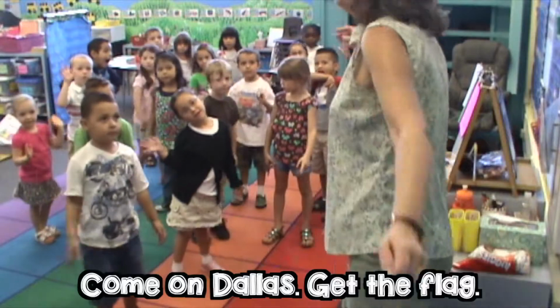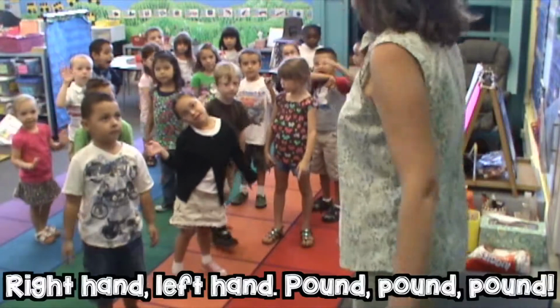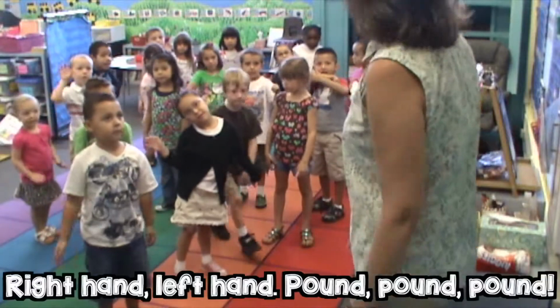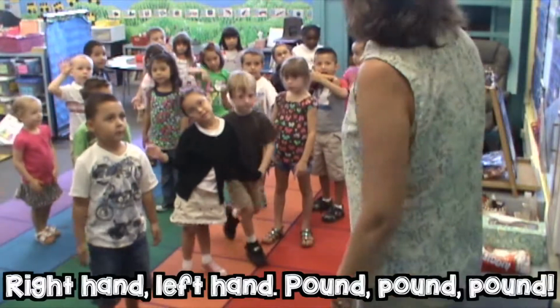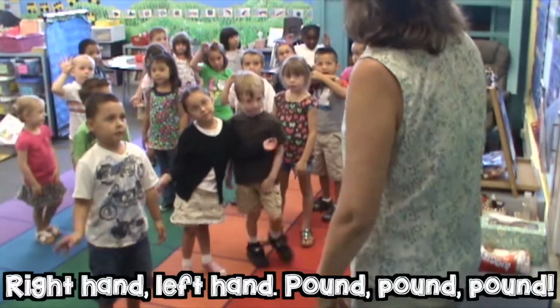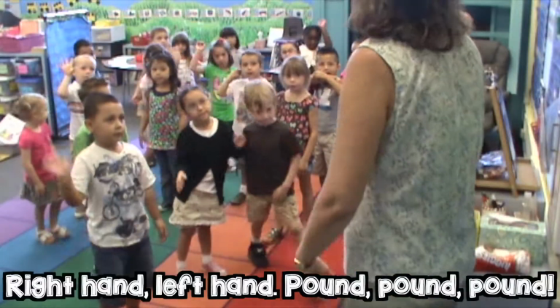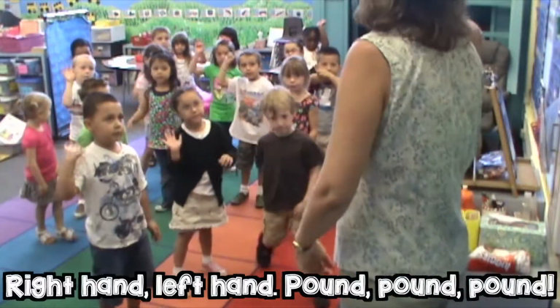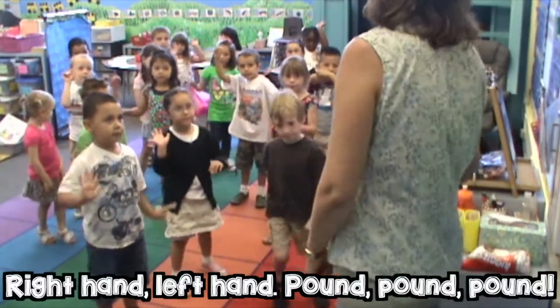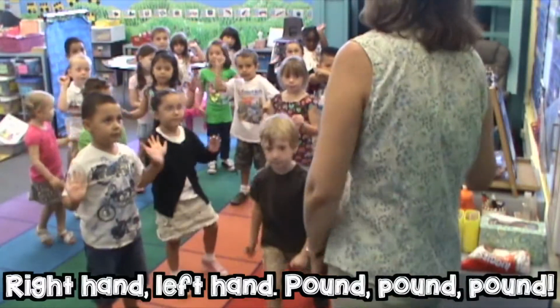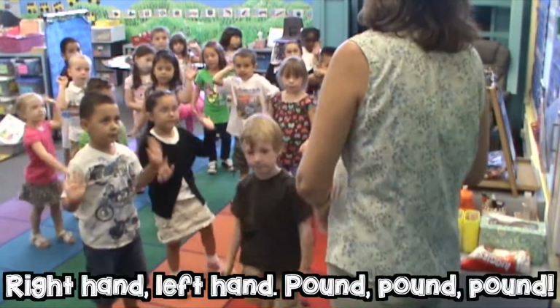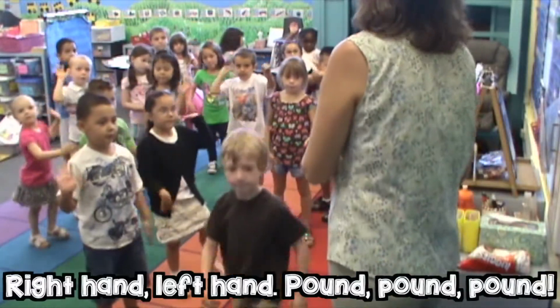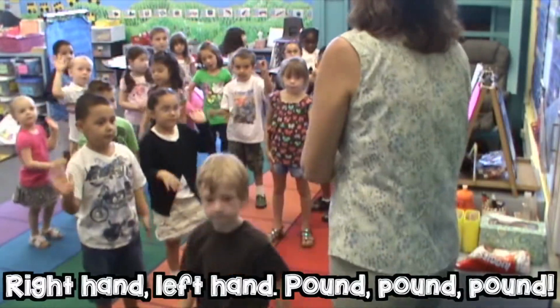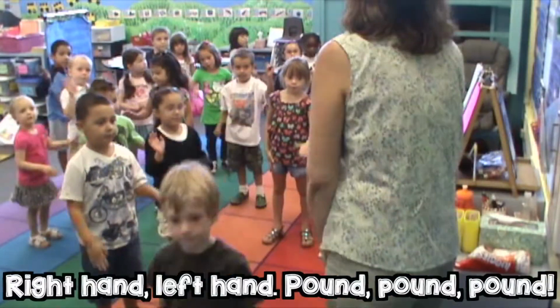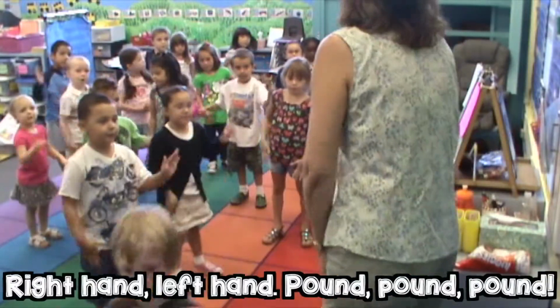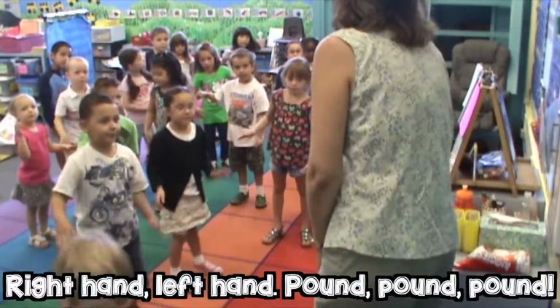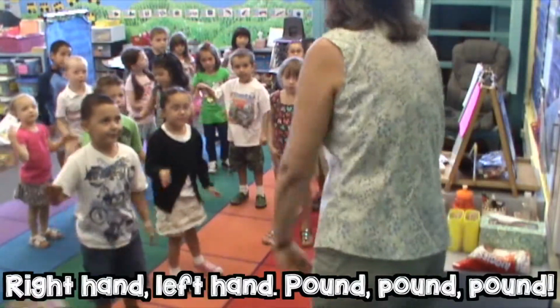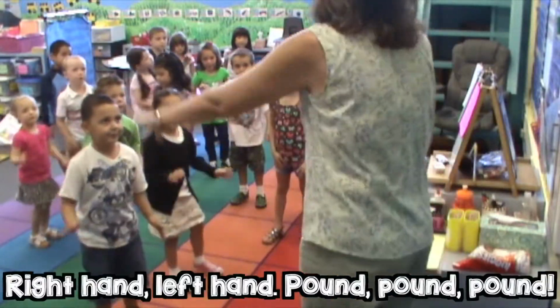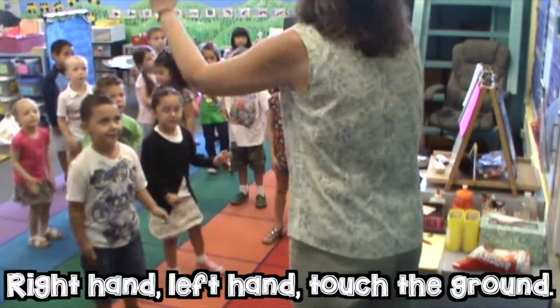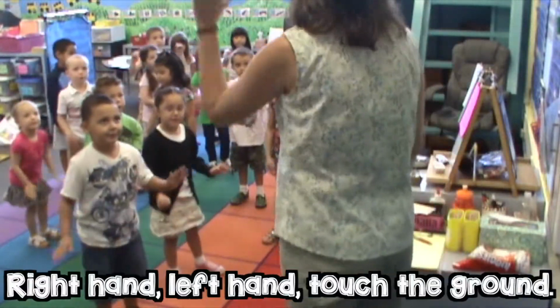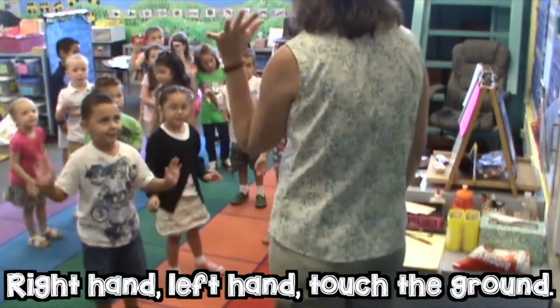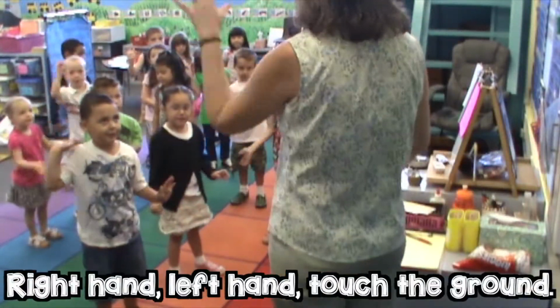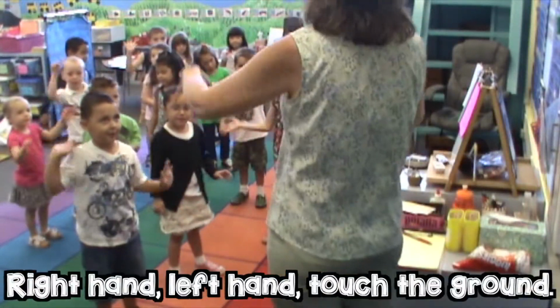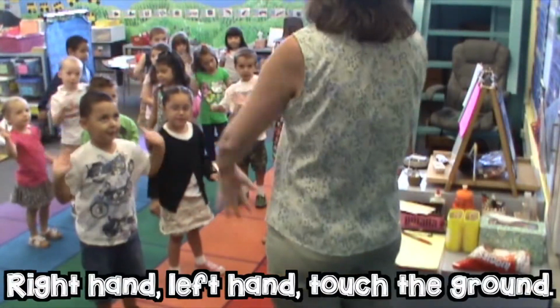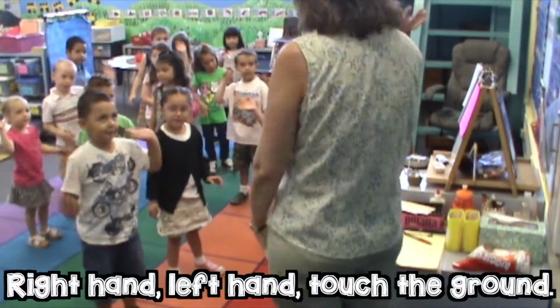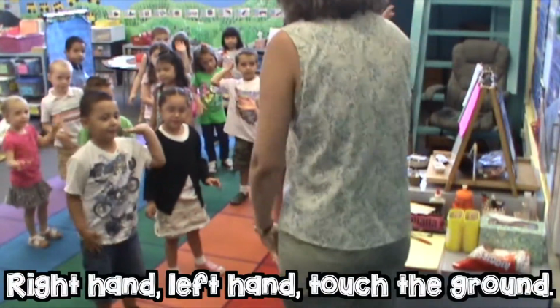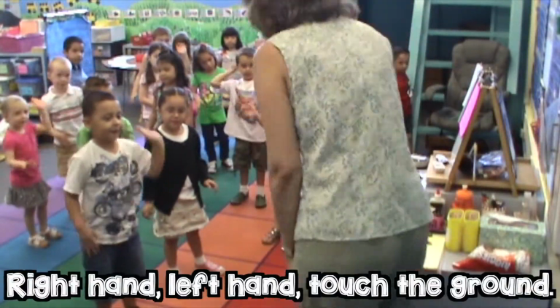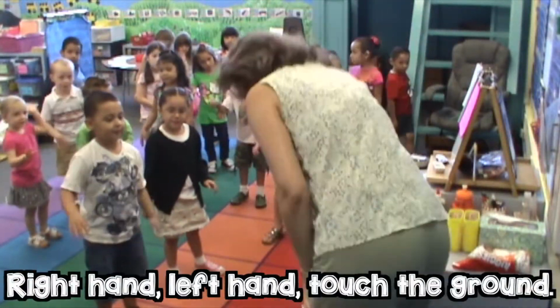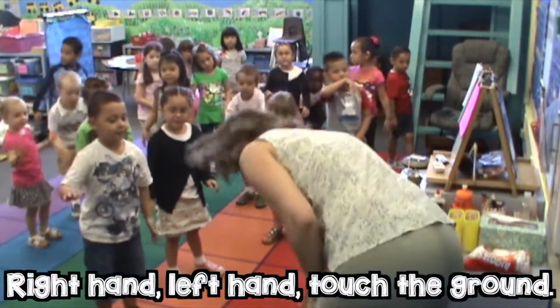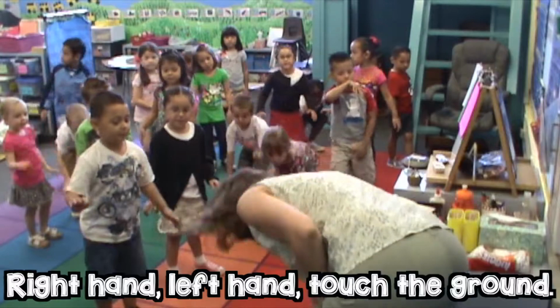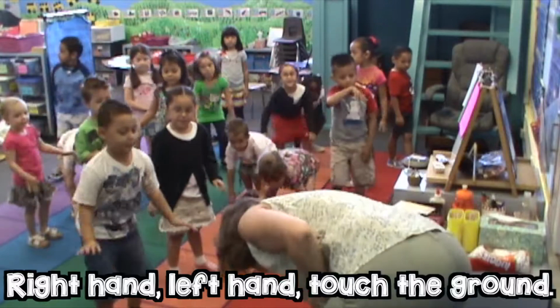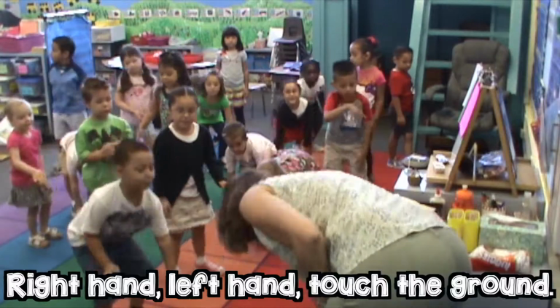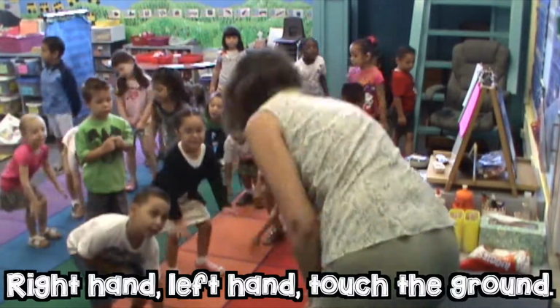Right hand, left hand, right hand, right hand, left hand, touch the ground.